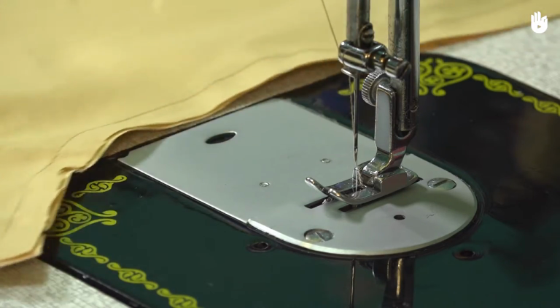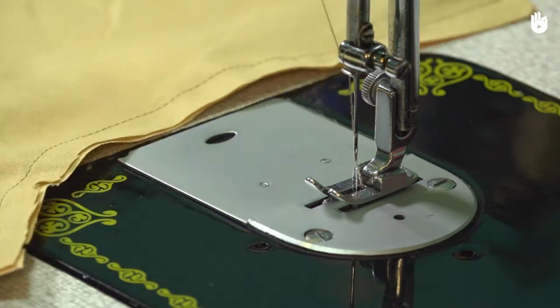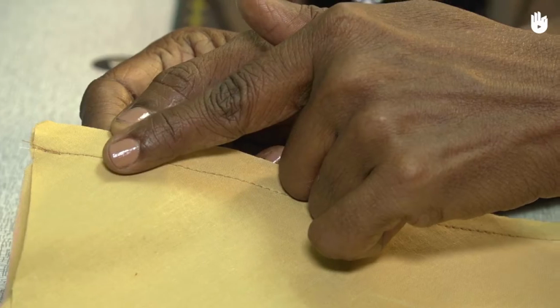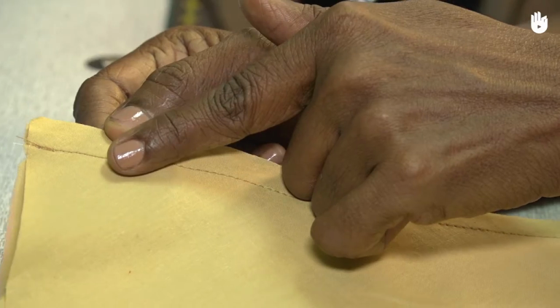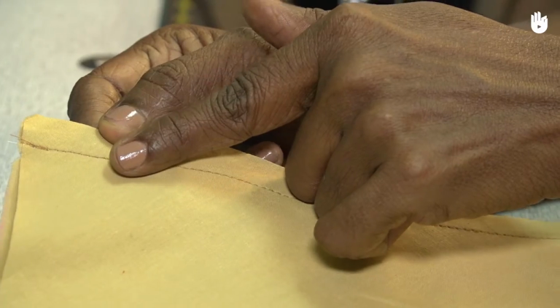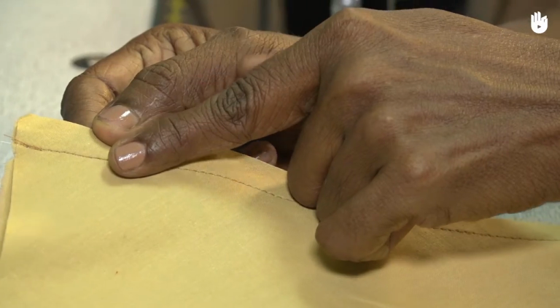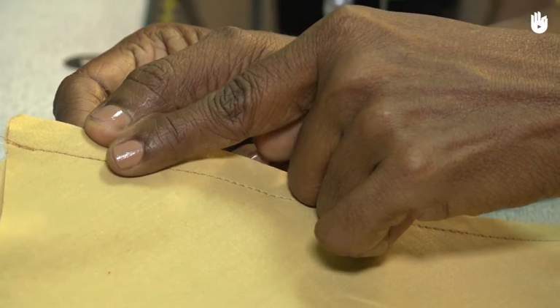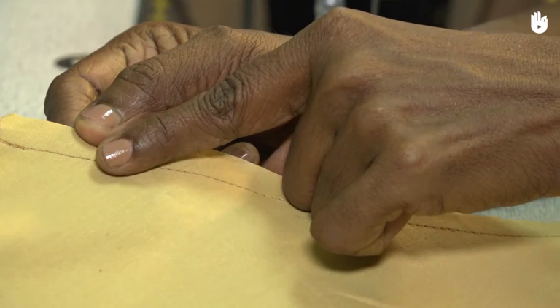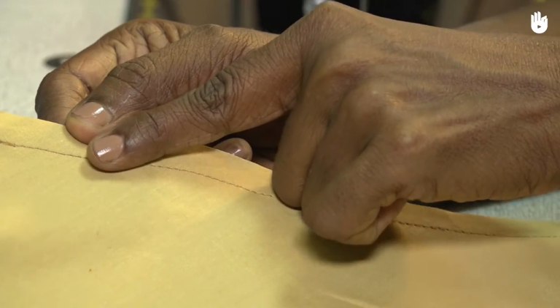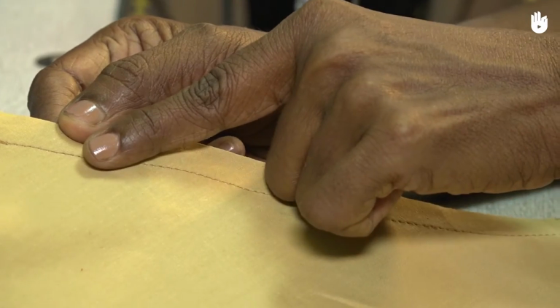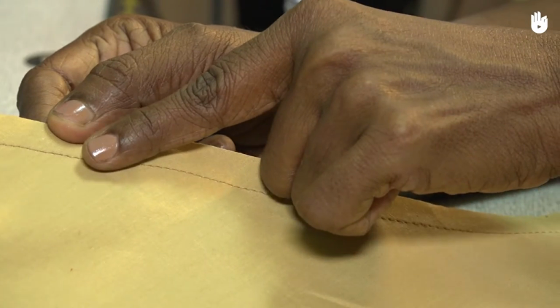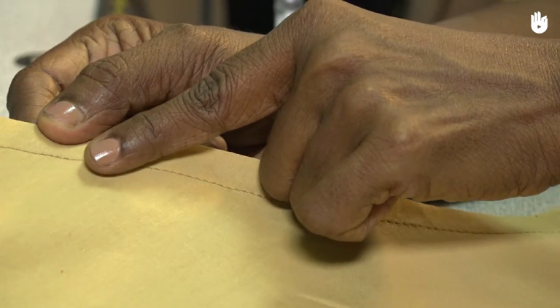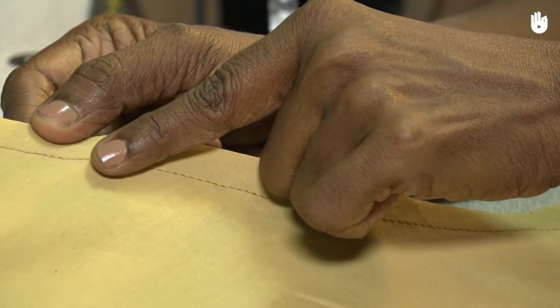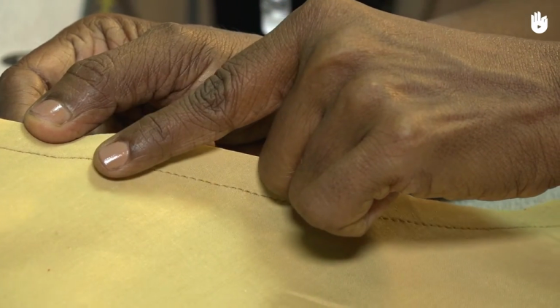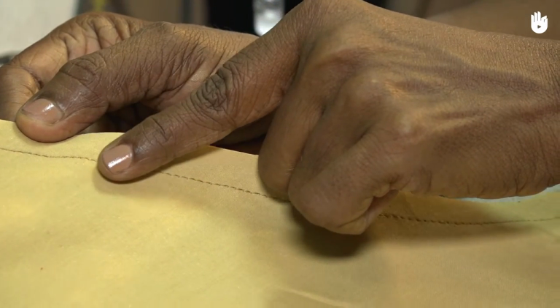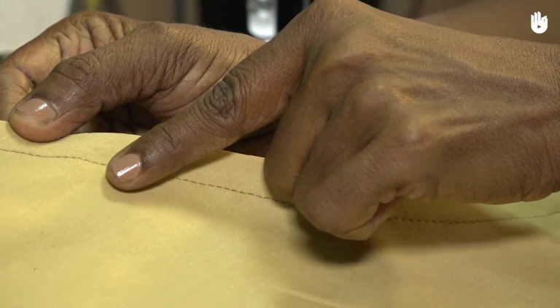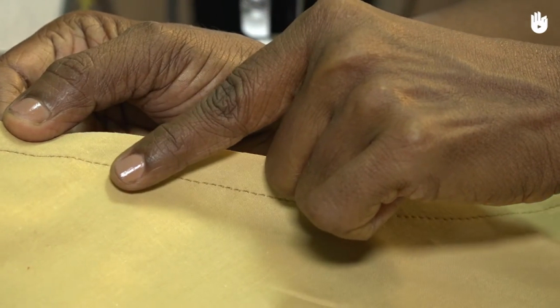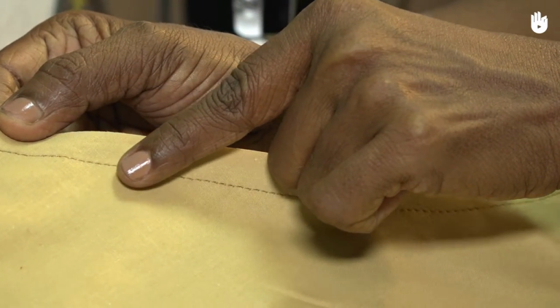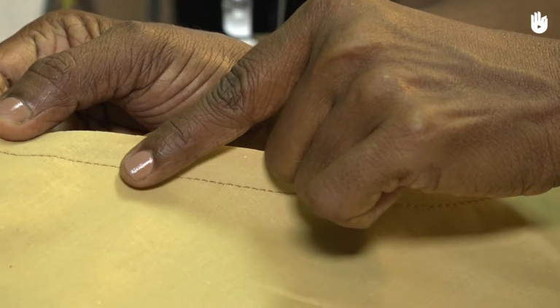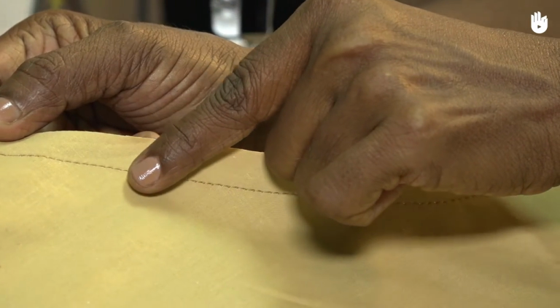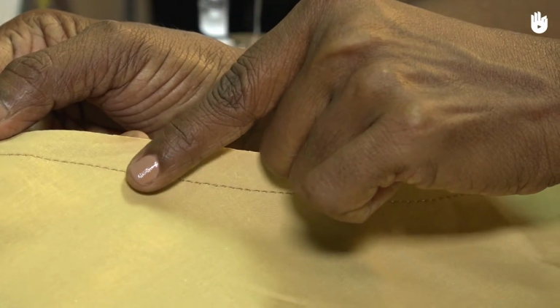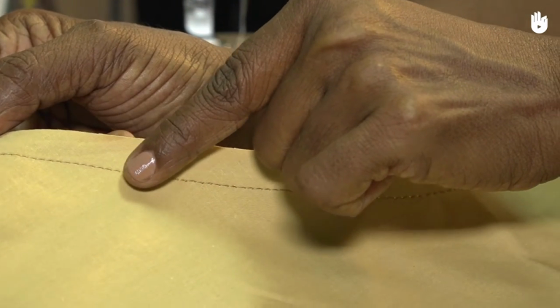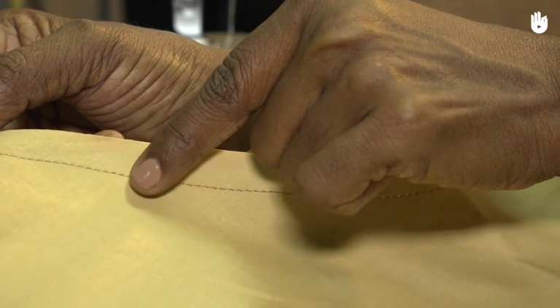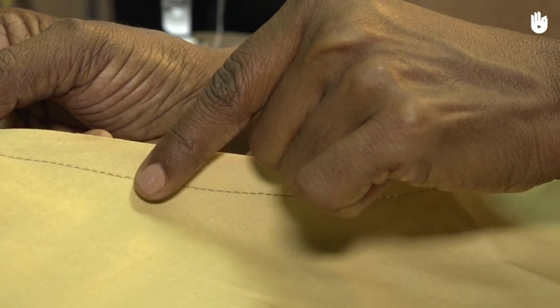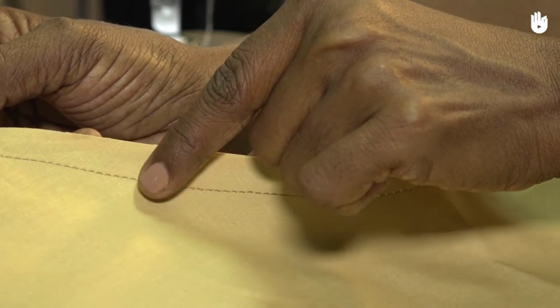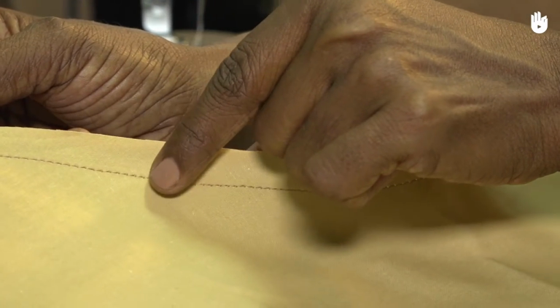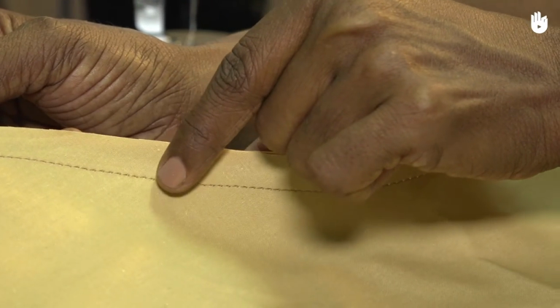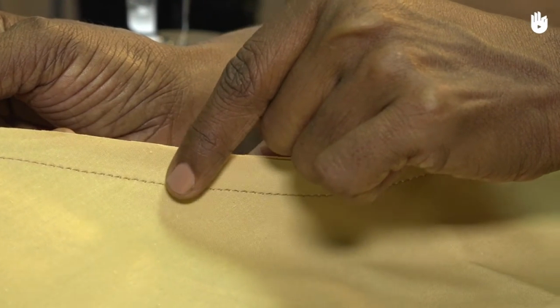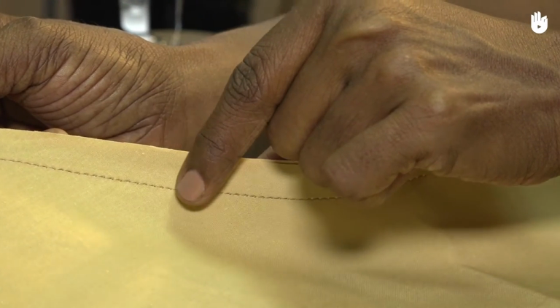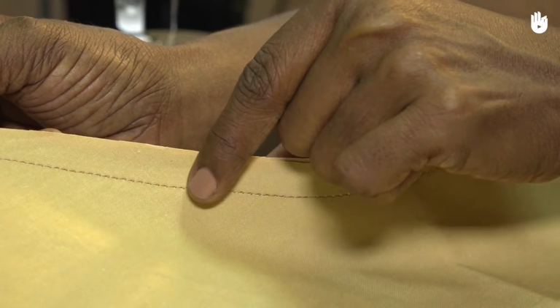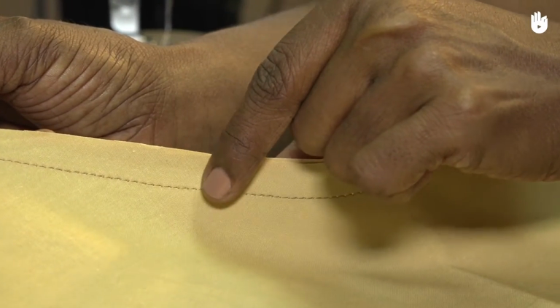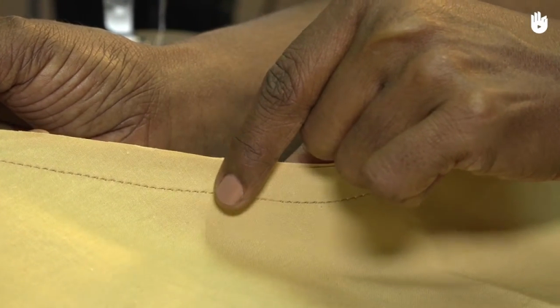When sewing, always work steadily and carefully for consistency and to avoid unwanted stitches.